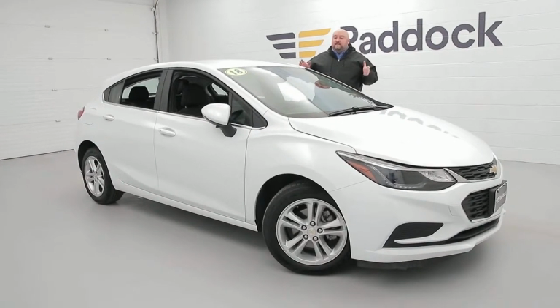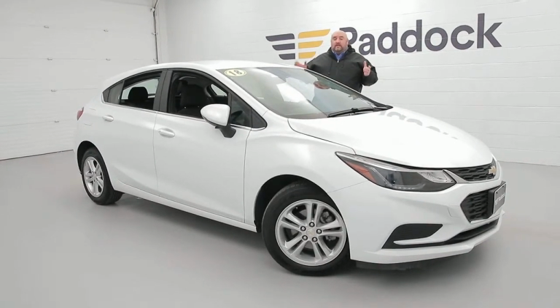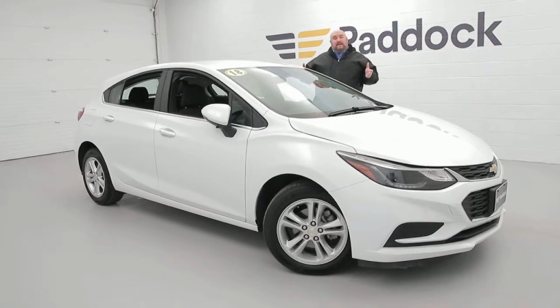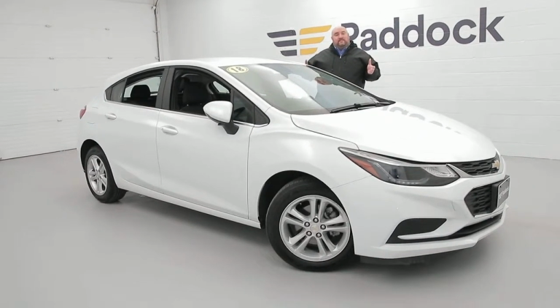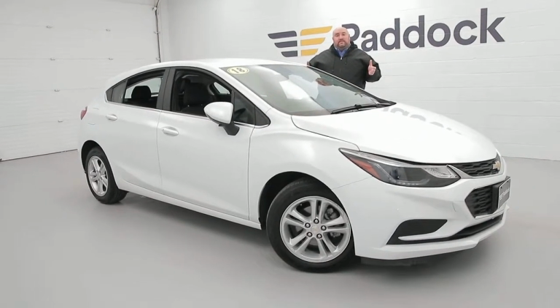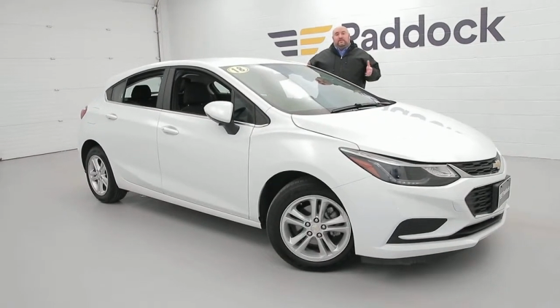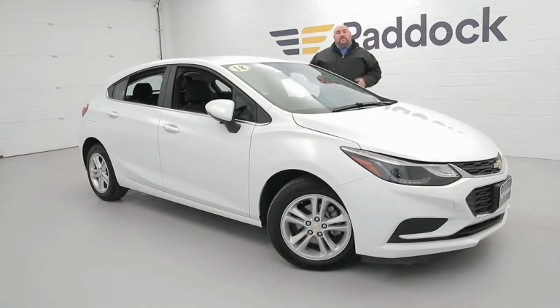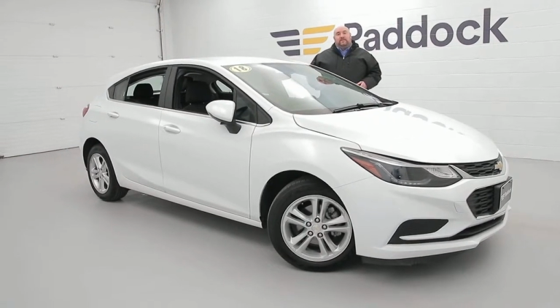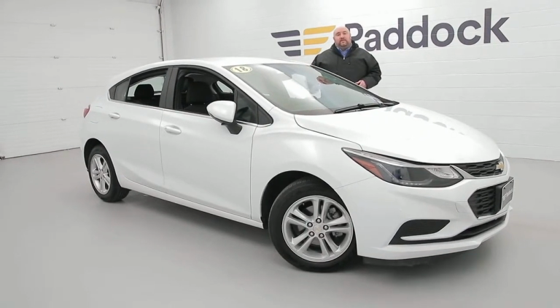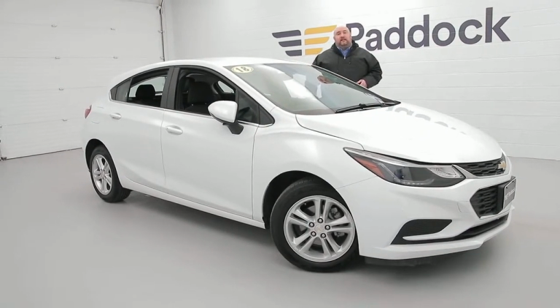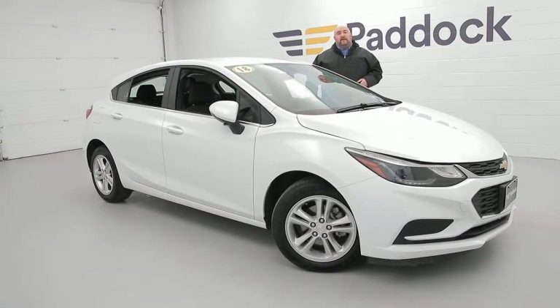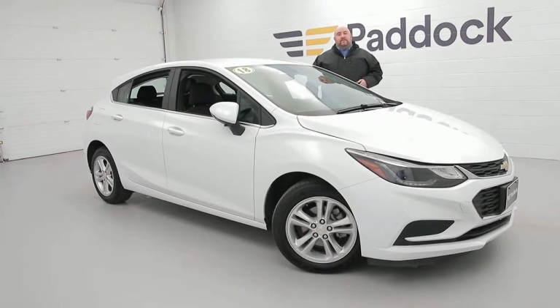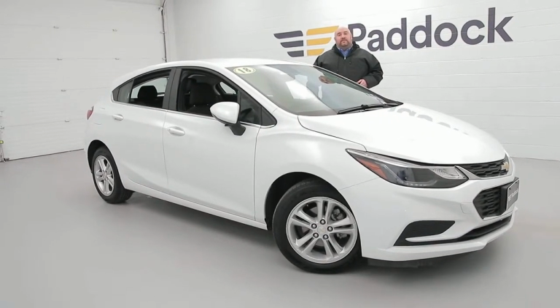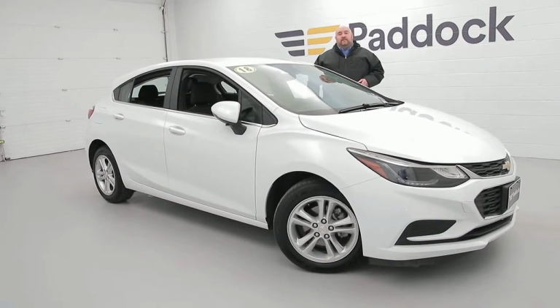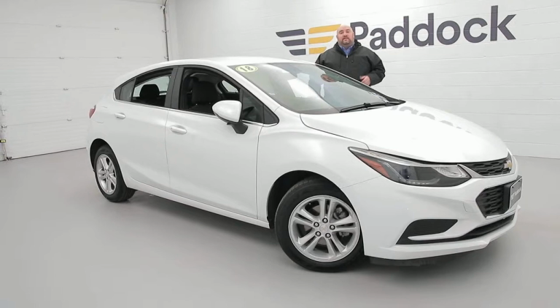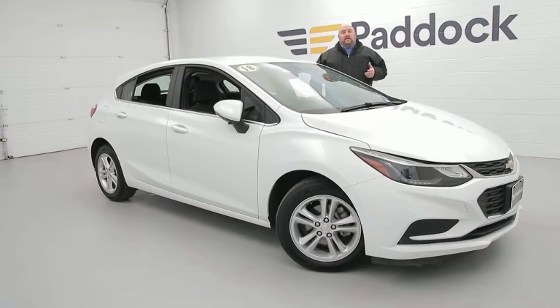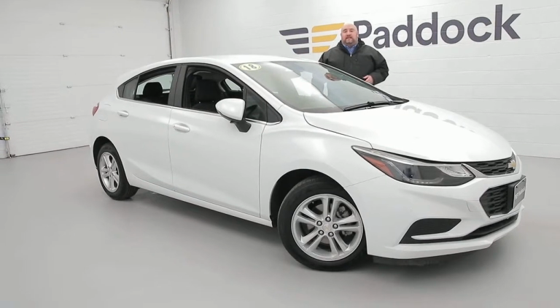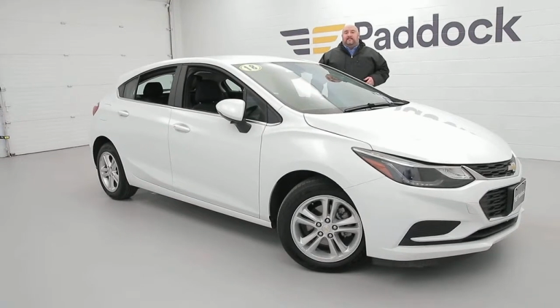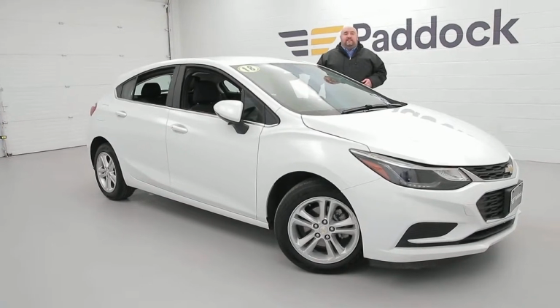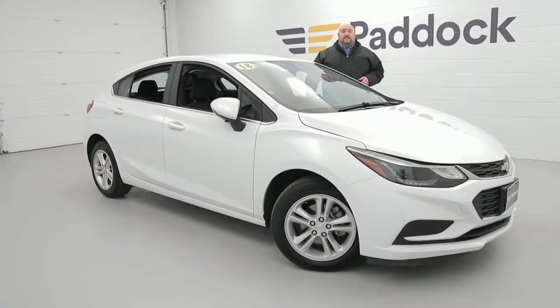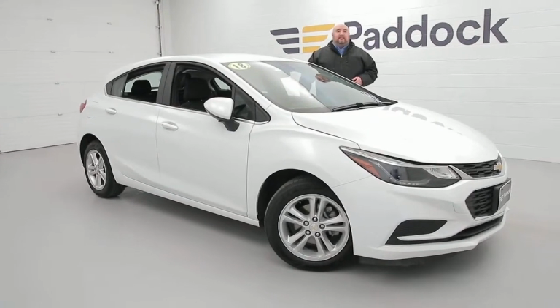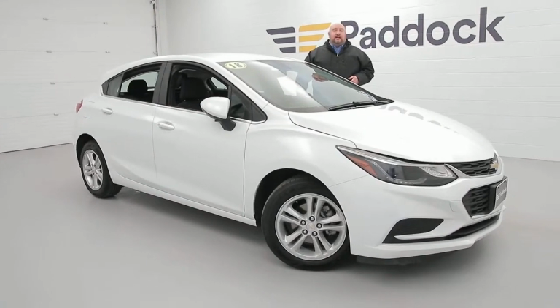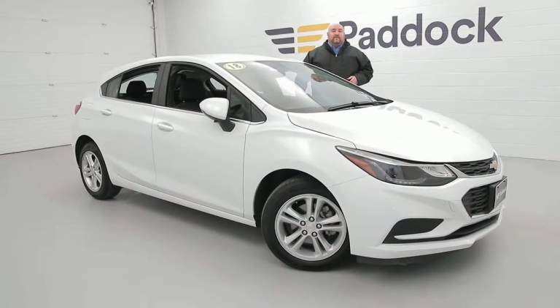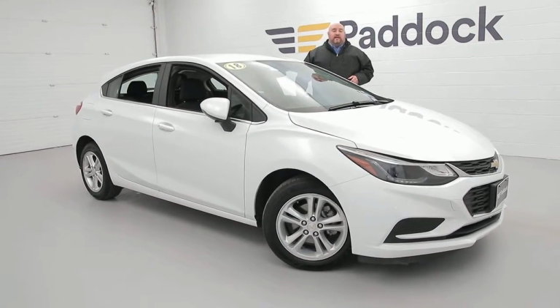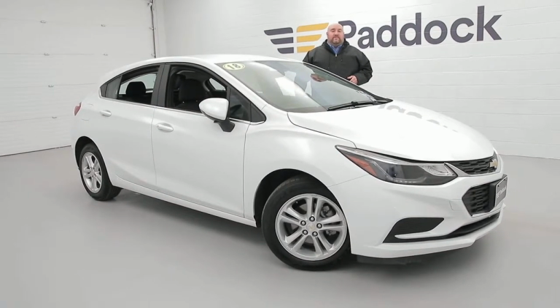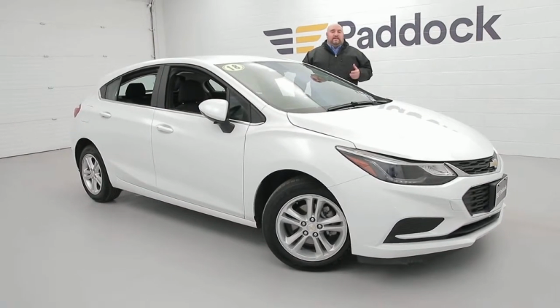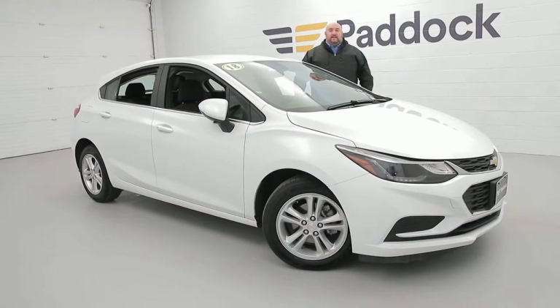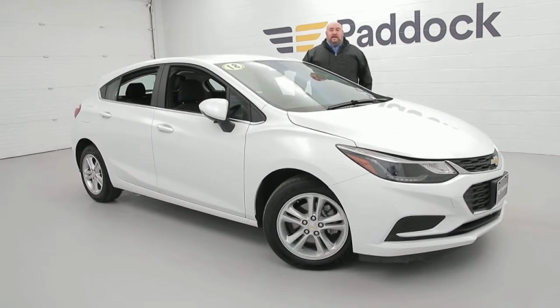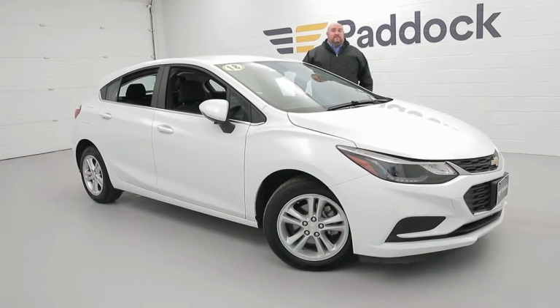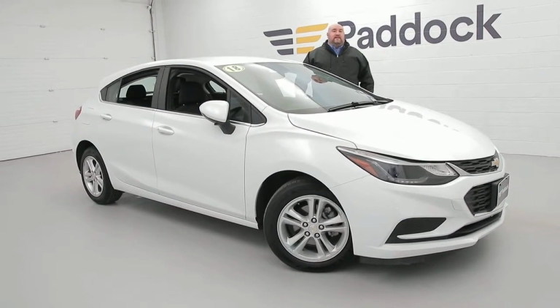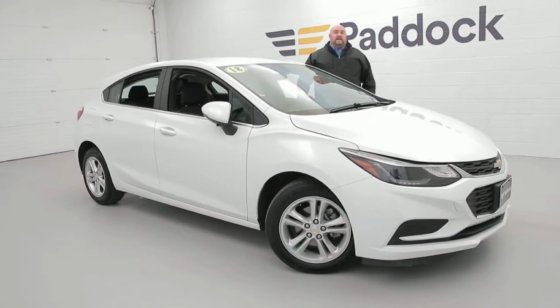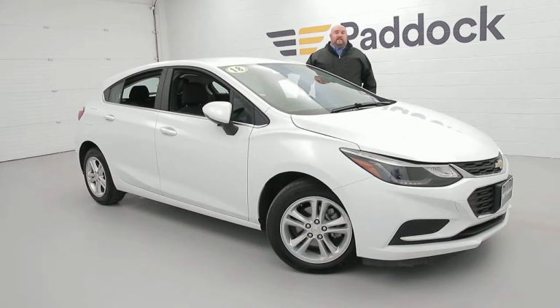Come on down and see us at 3330 Delaware Avenue. Call us at 876-0945 or check us out at PaddockChevrolet.com.